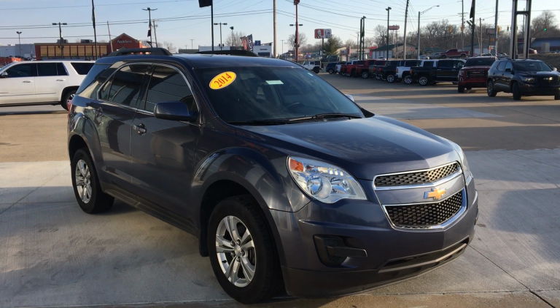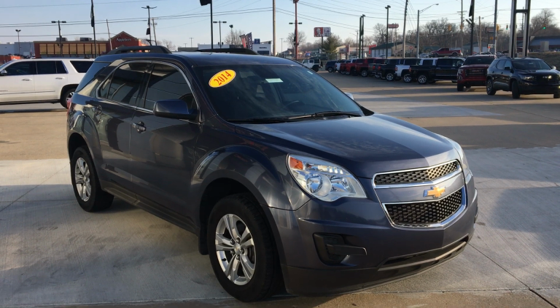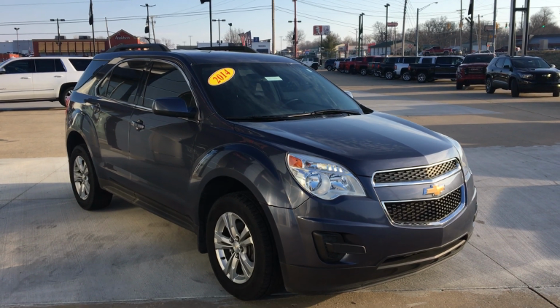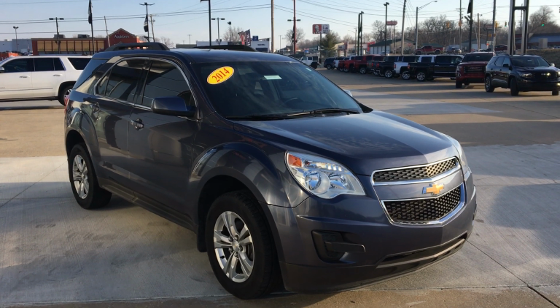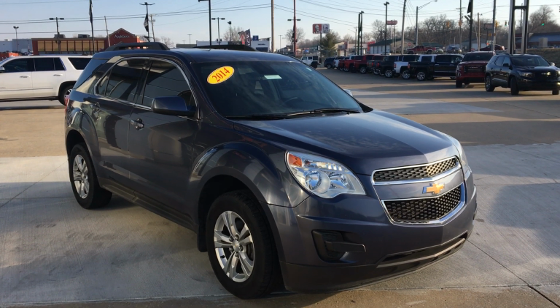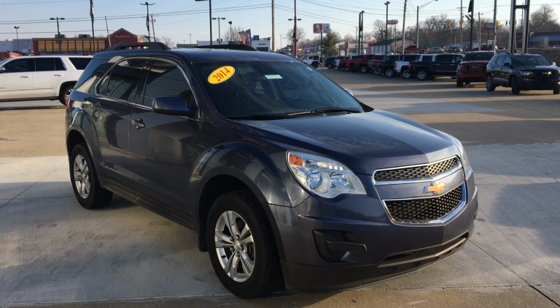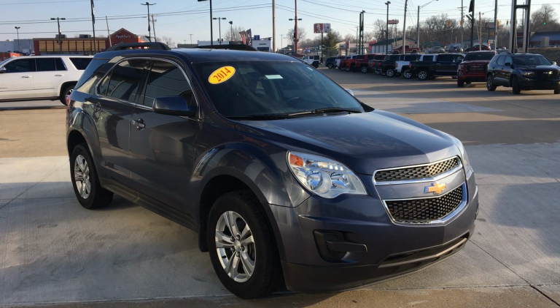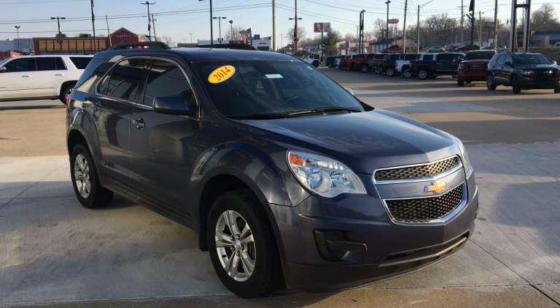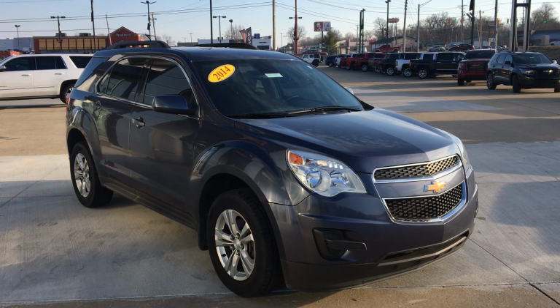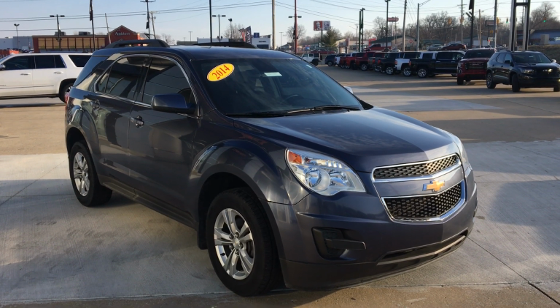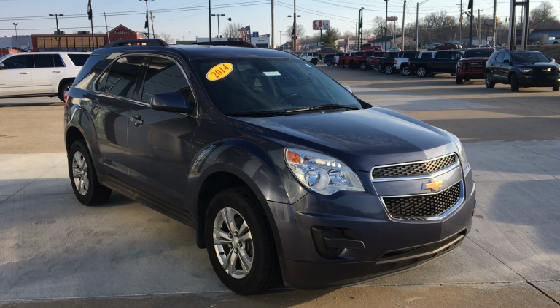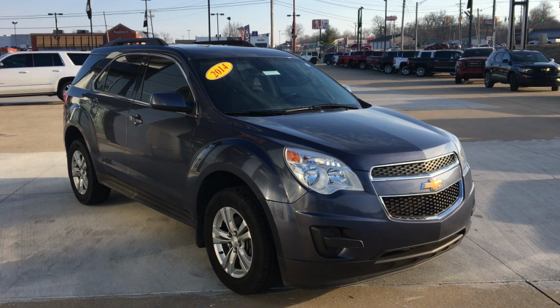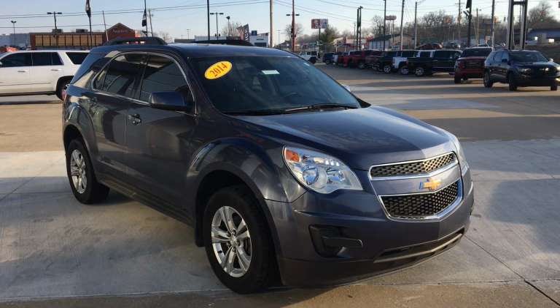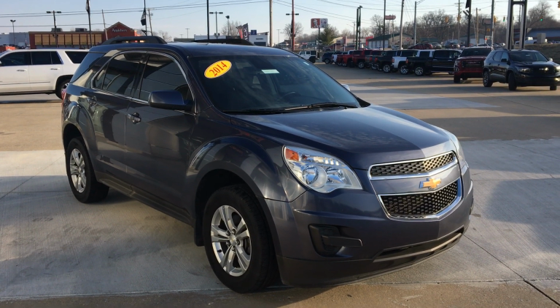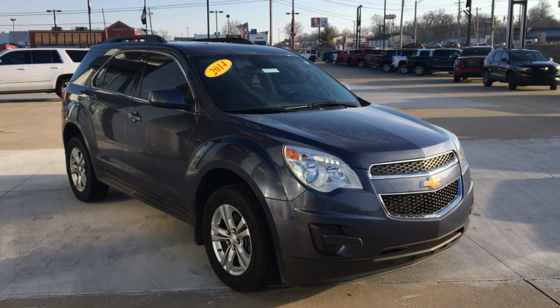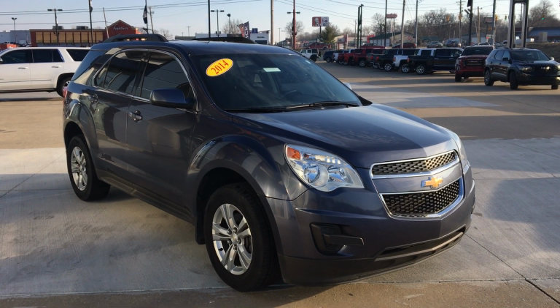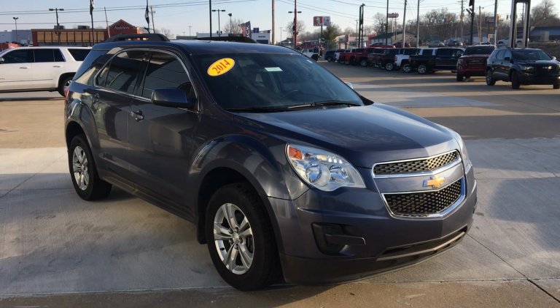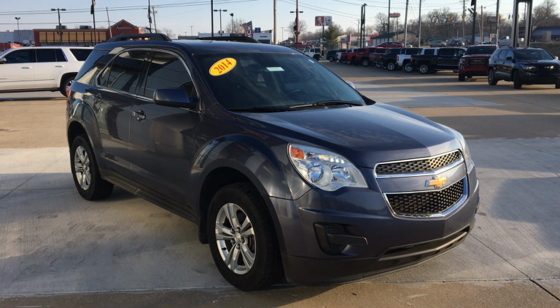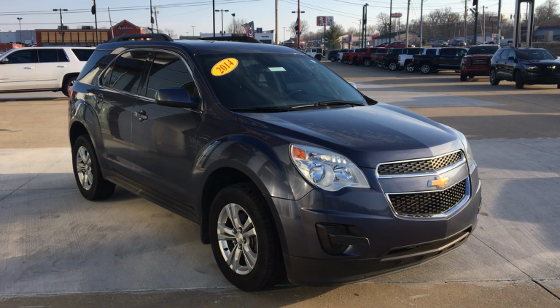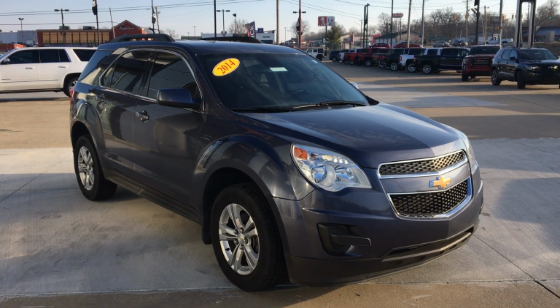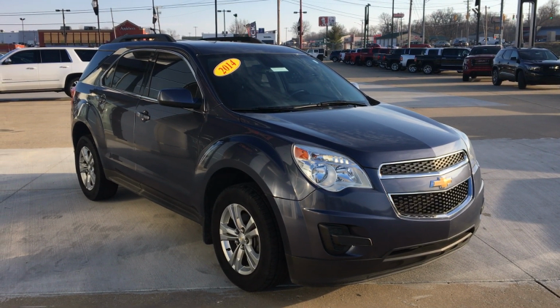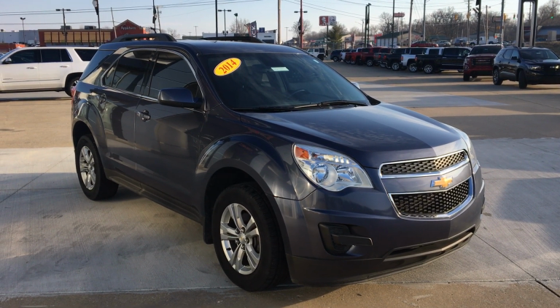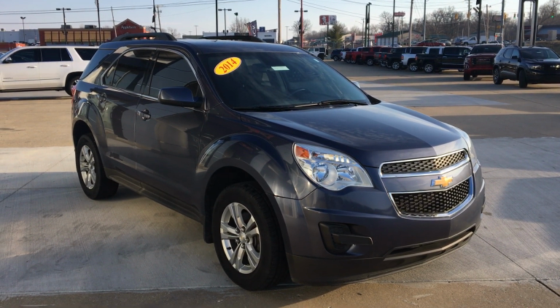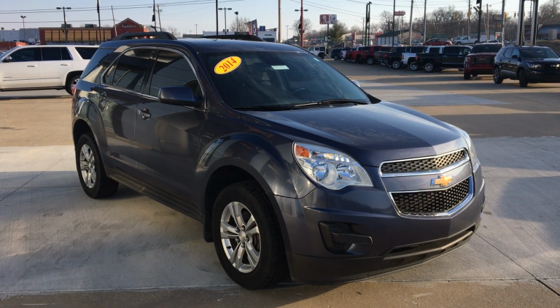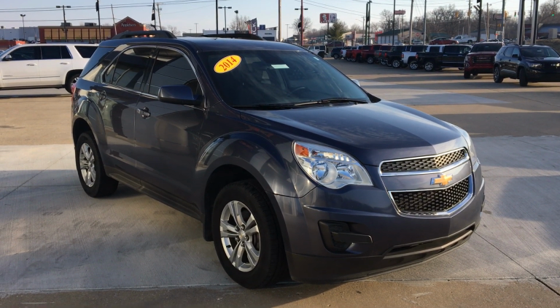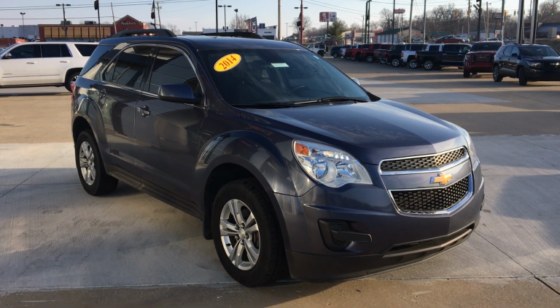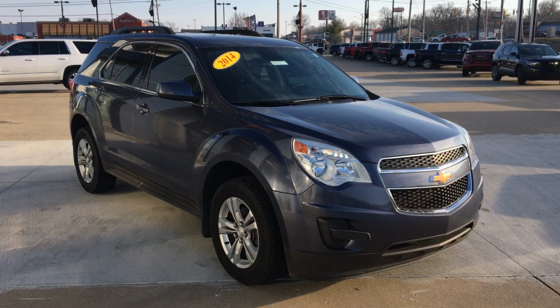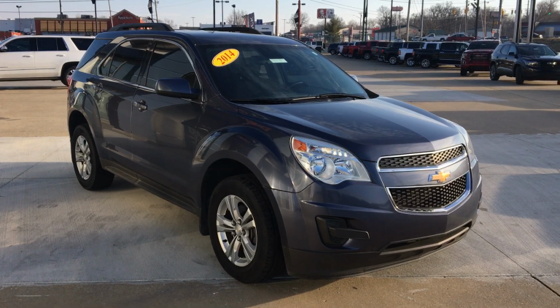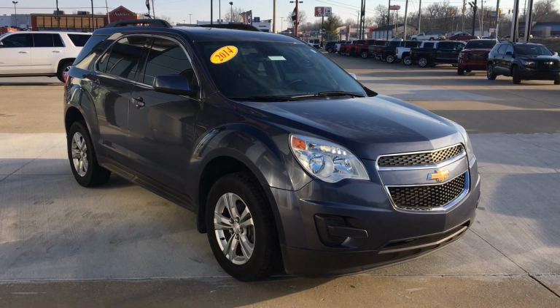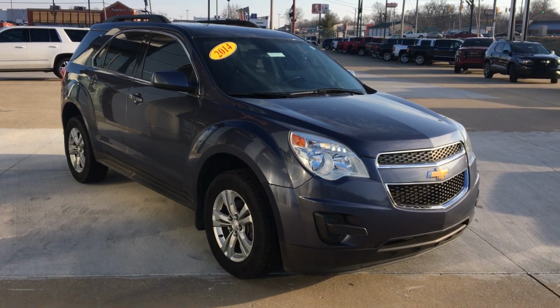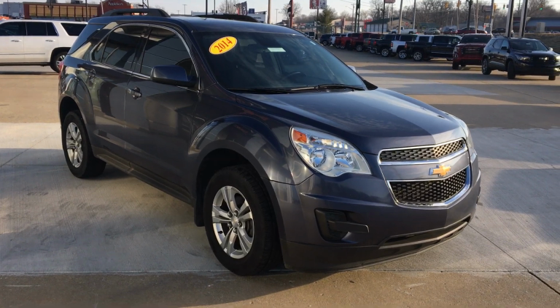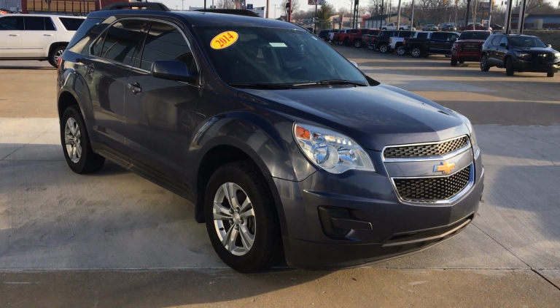Welcome to Yubilar Buick GMC online showroom. Today we're going to take a quick look at a 2014 Chevy Equinox.